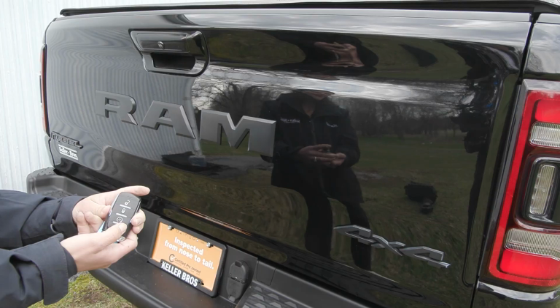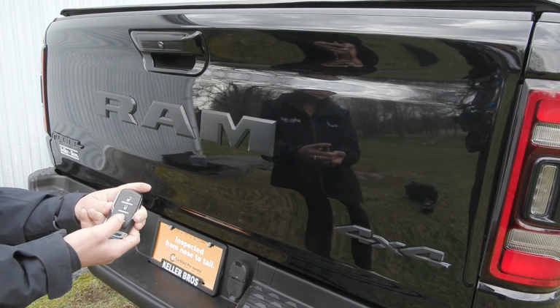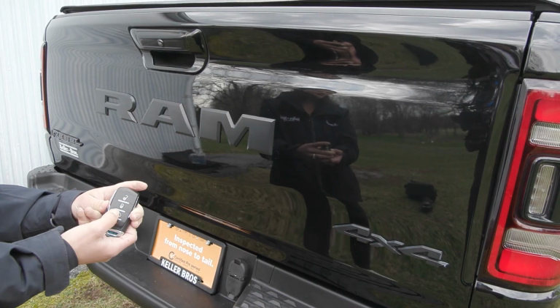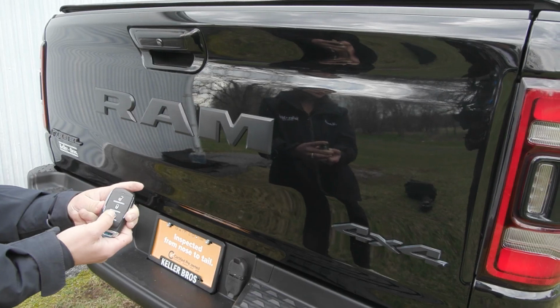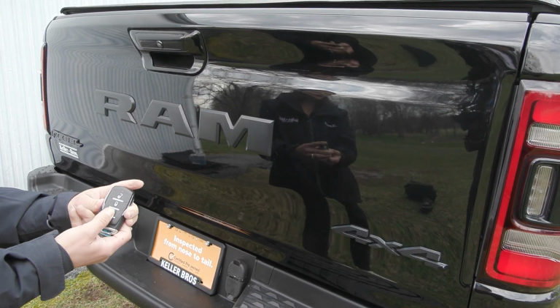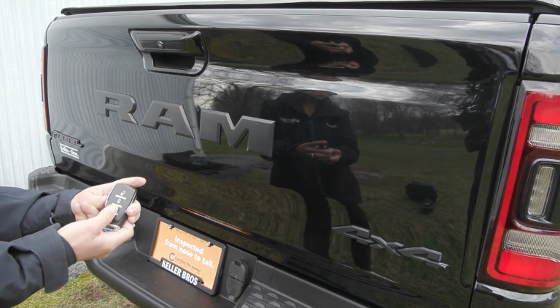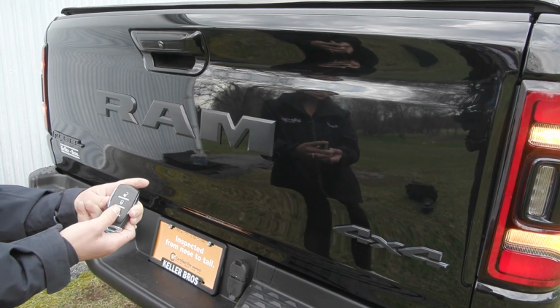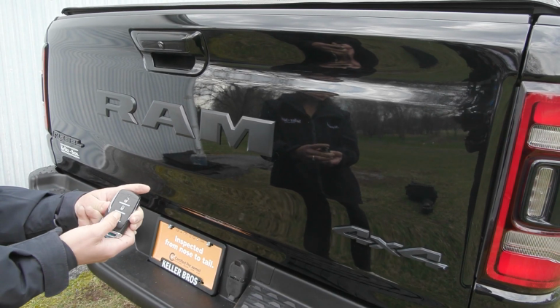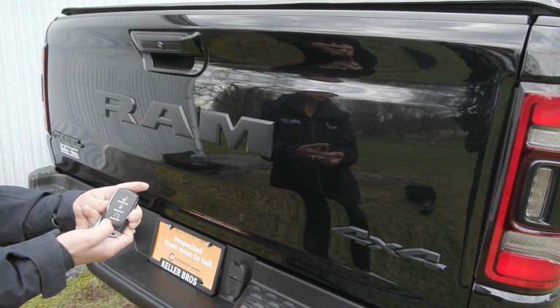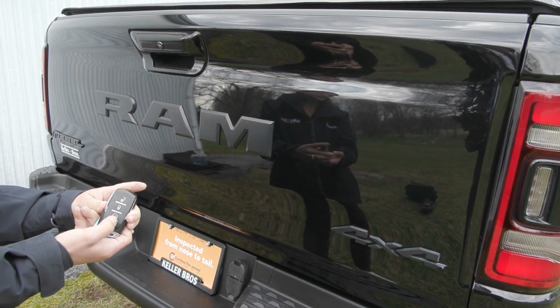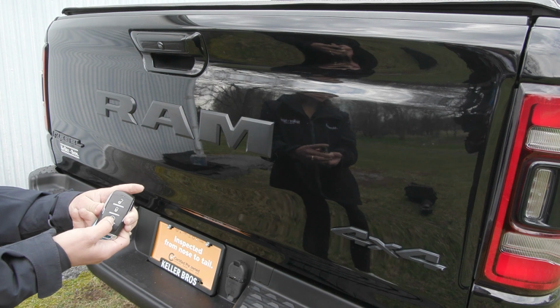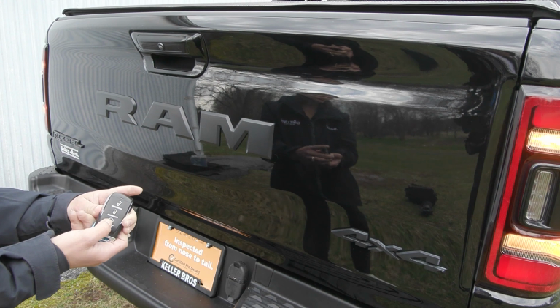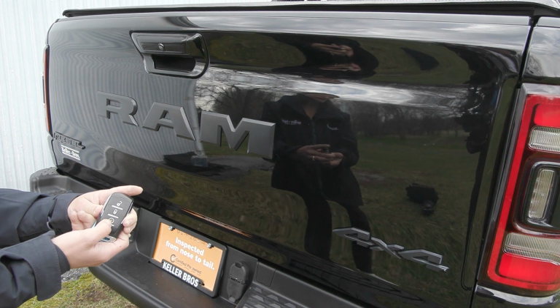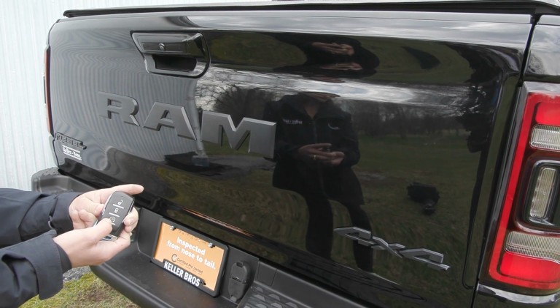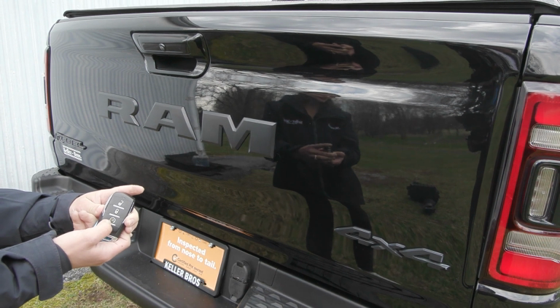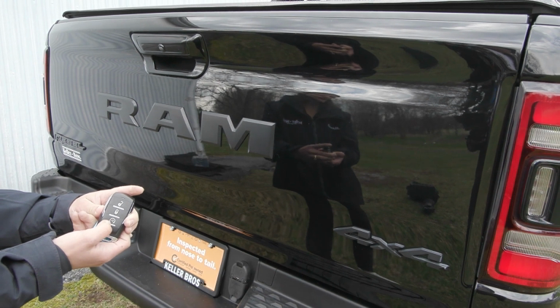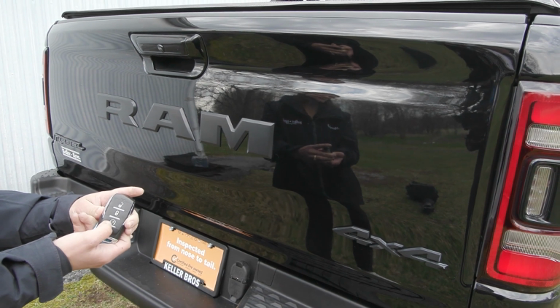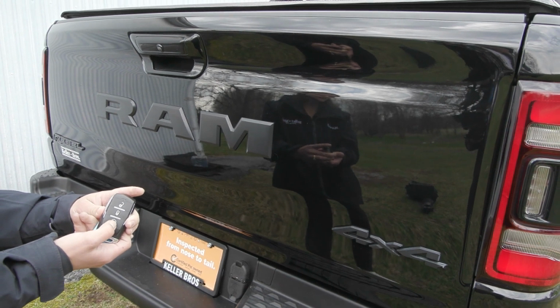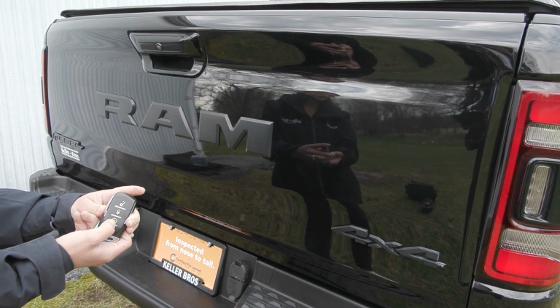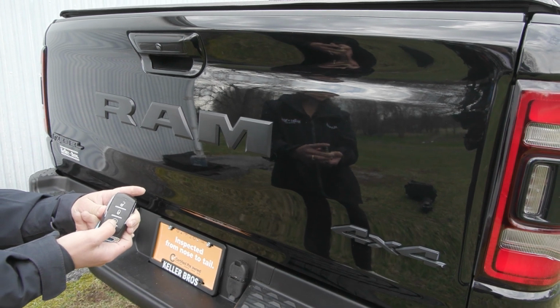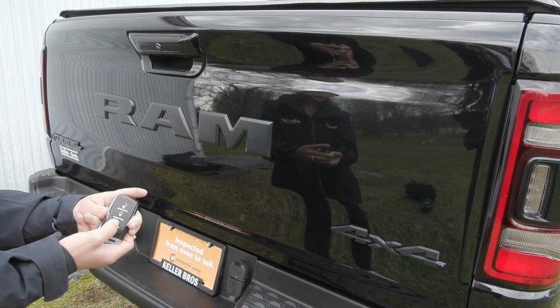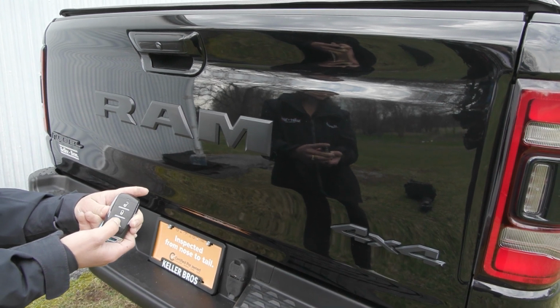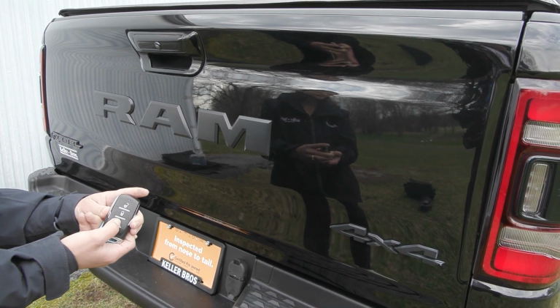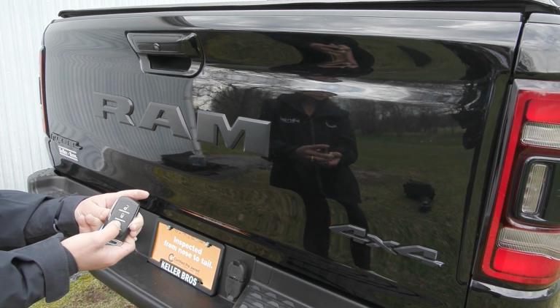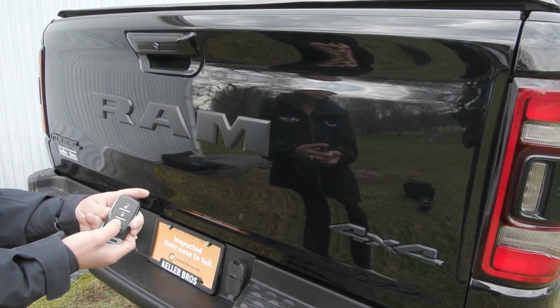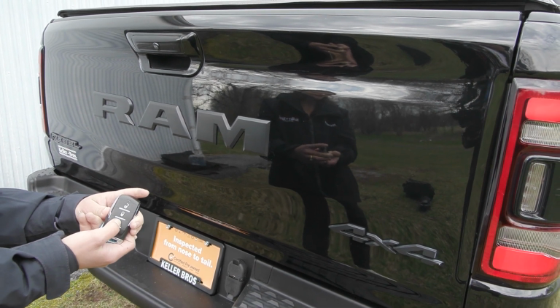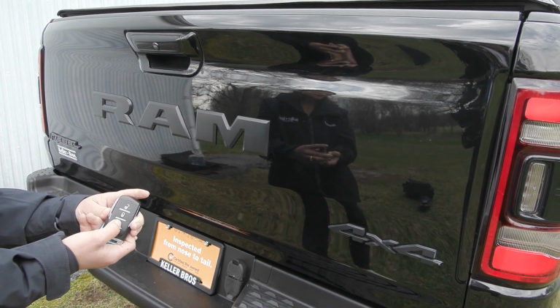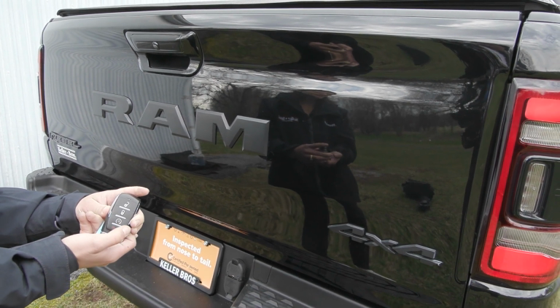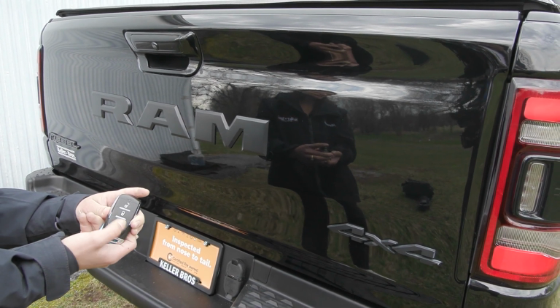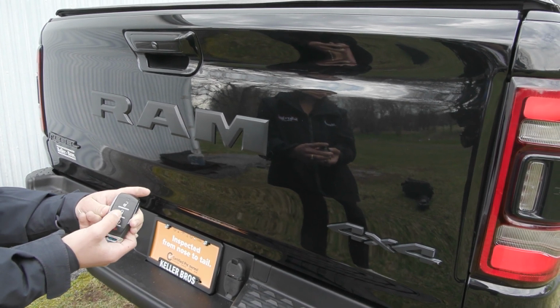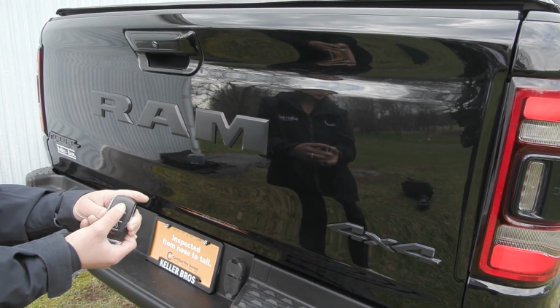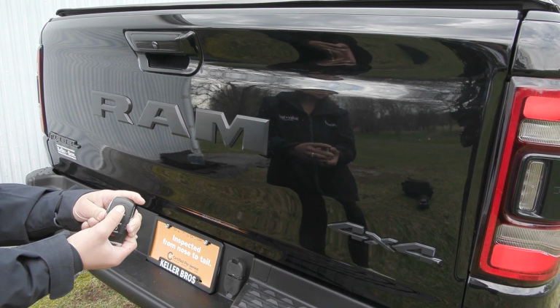This truck is equipped with the remote start system, so you press the lock button twice, it'll beep a few times and then it starts right up.